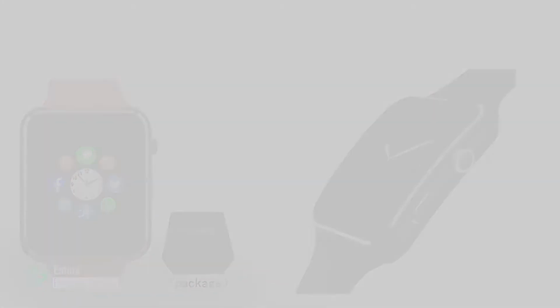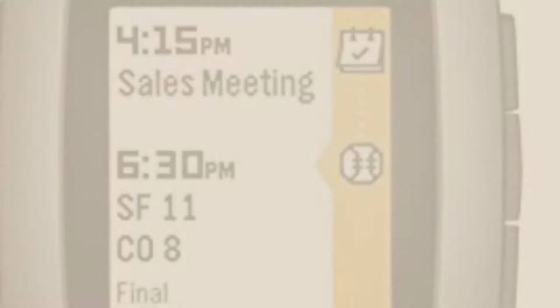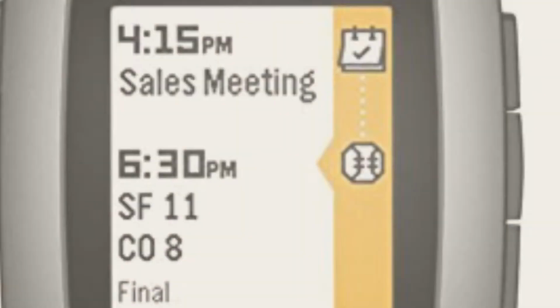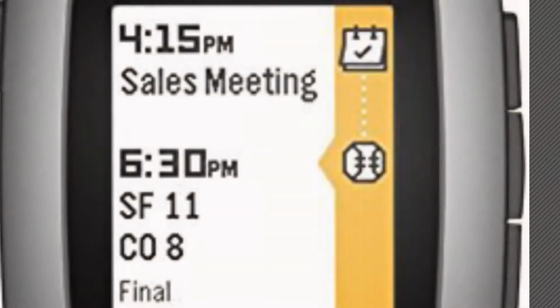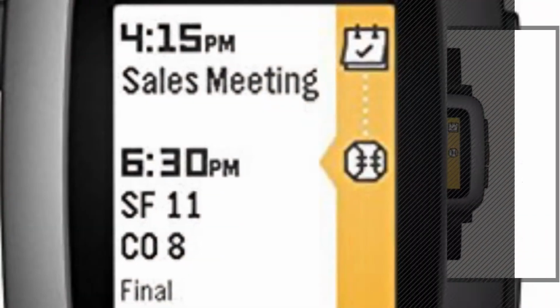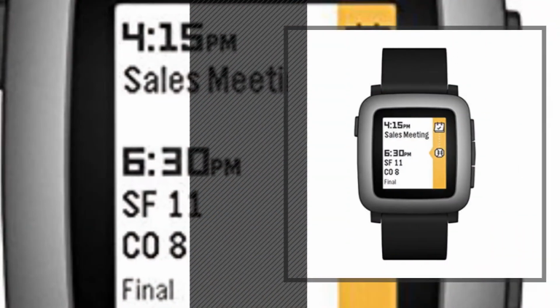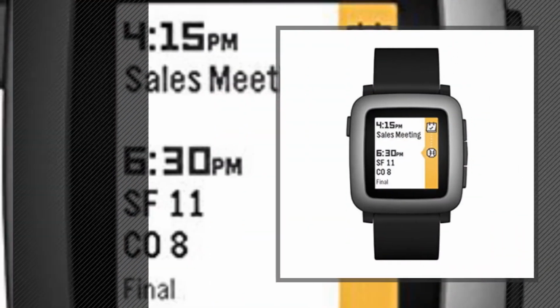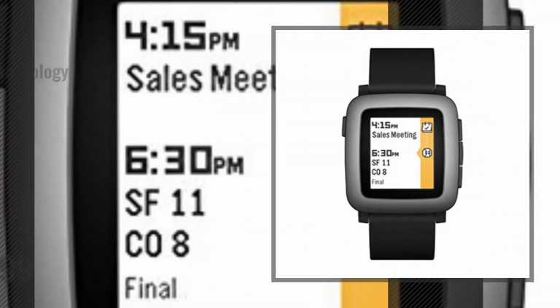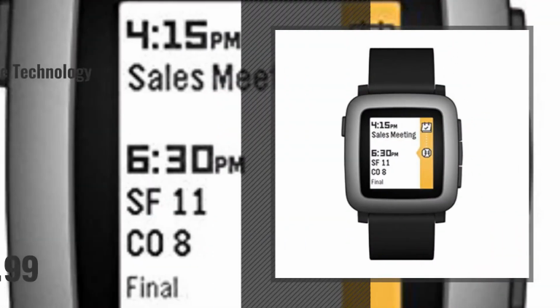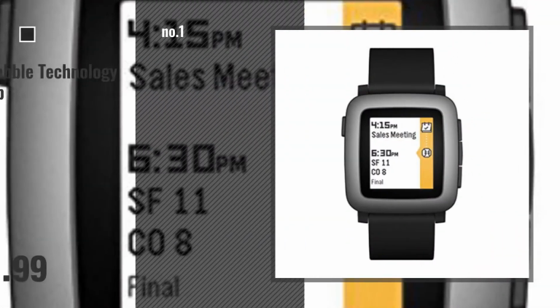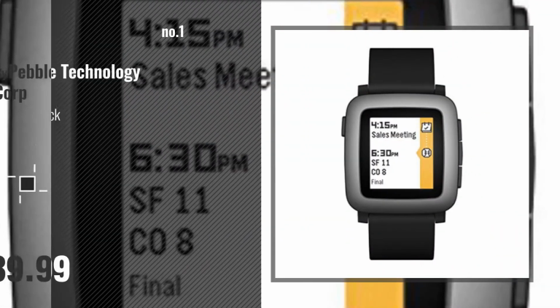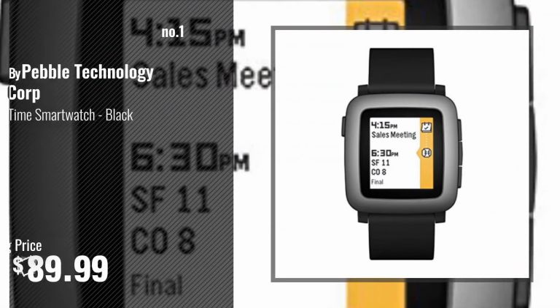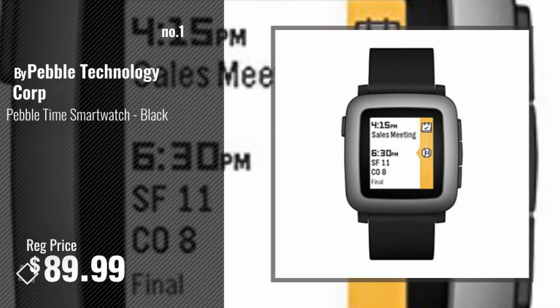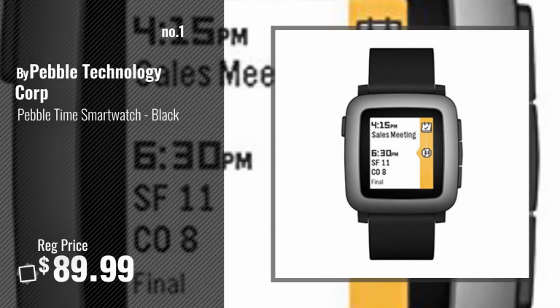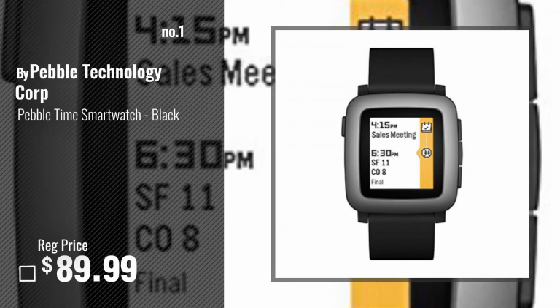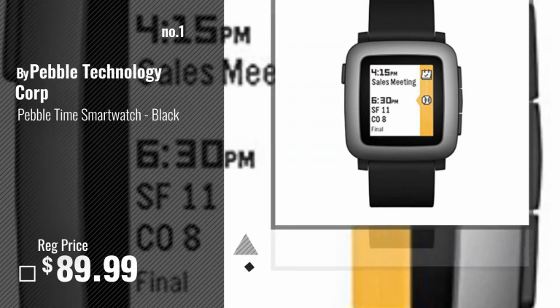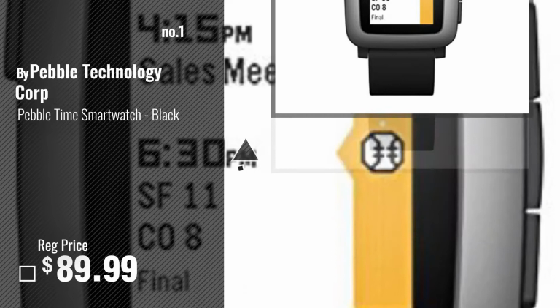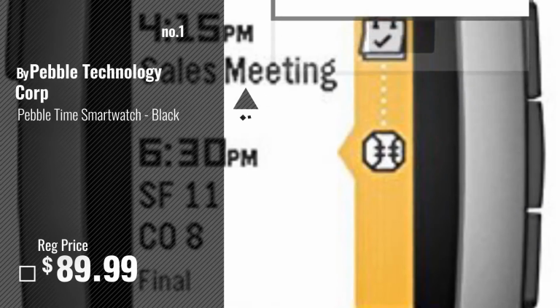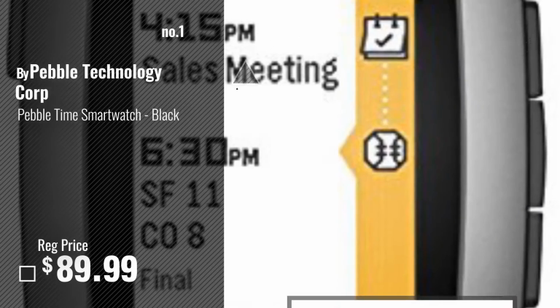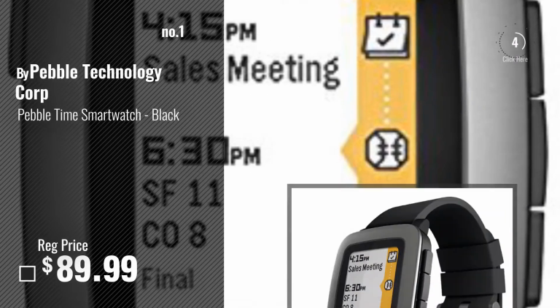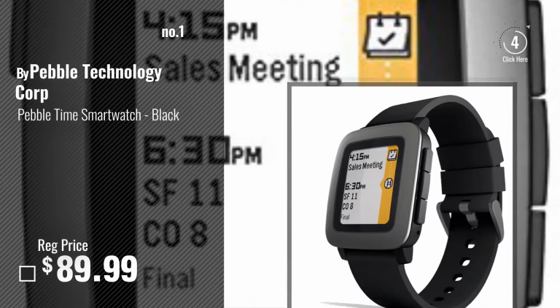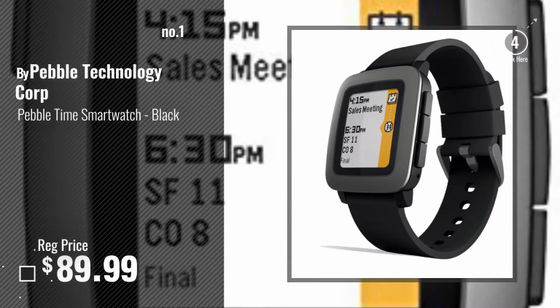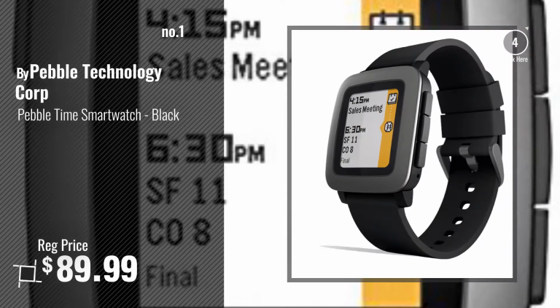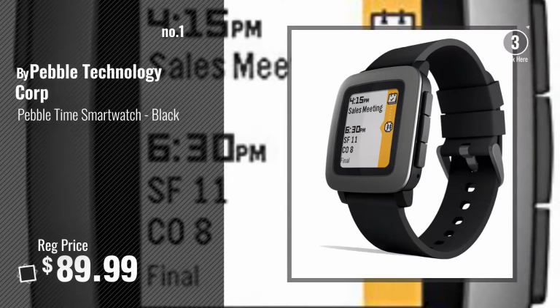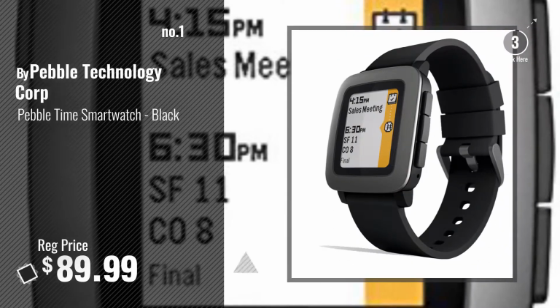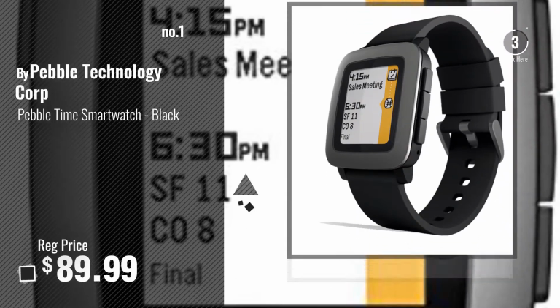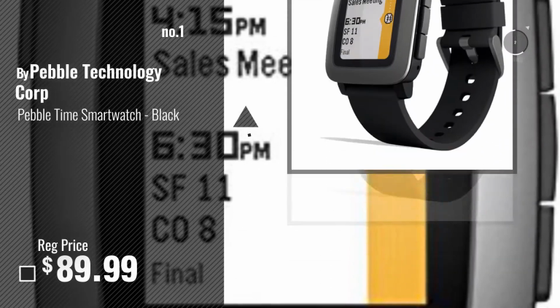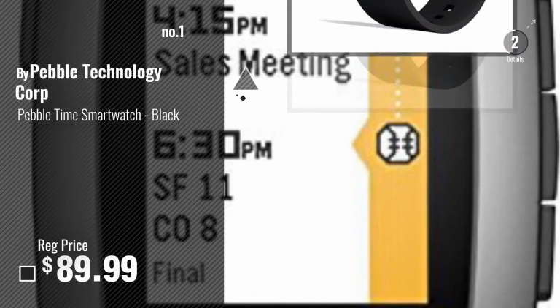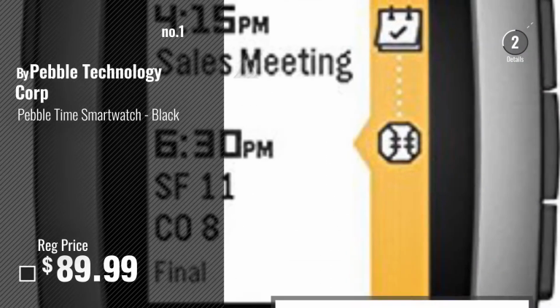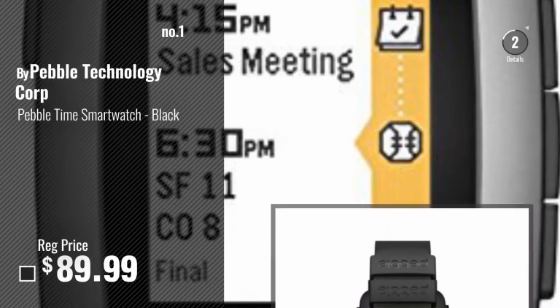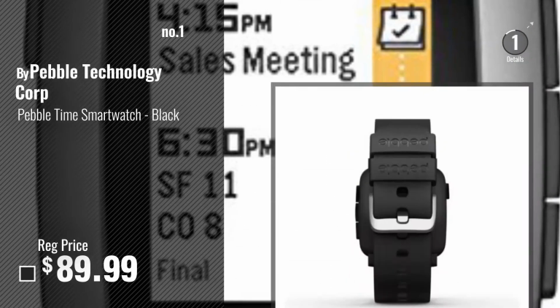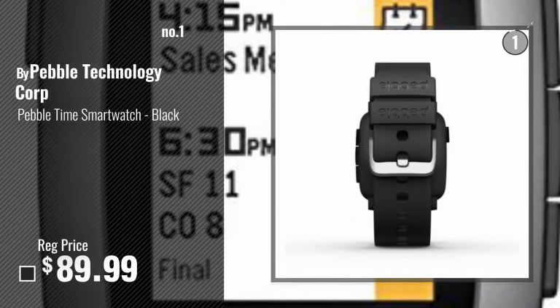Number 1, most popular, by Pebble Technology Corp. Watch this video, choose your favorite.